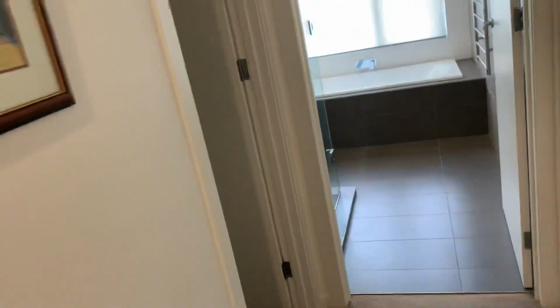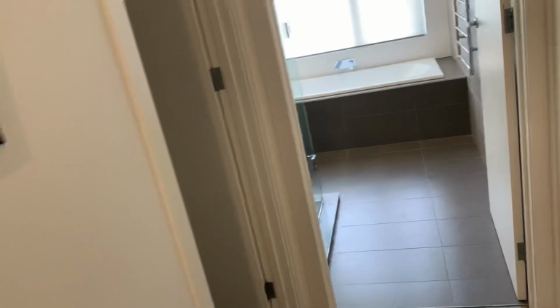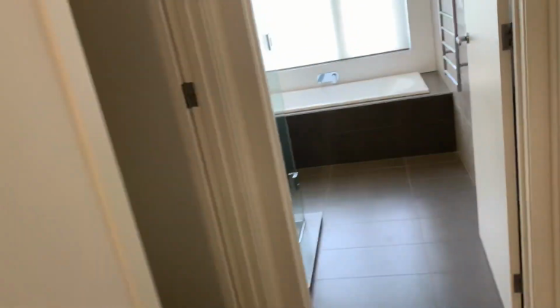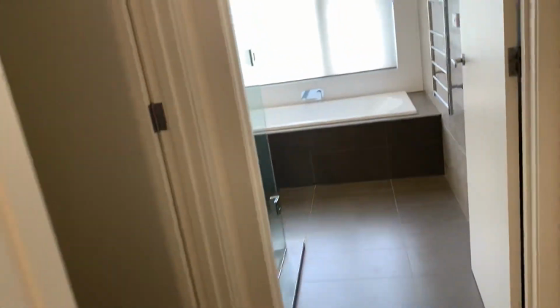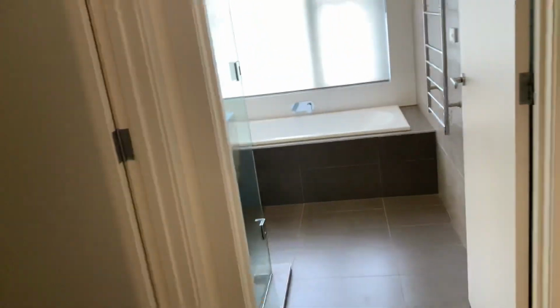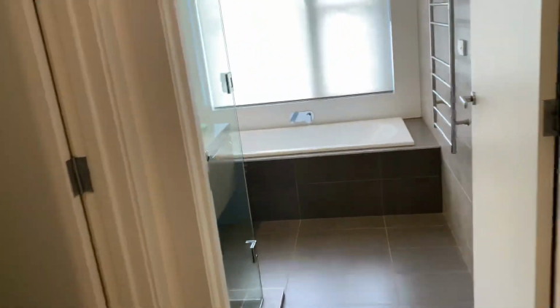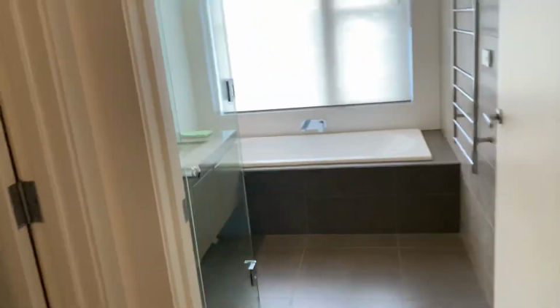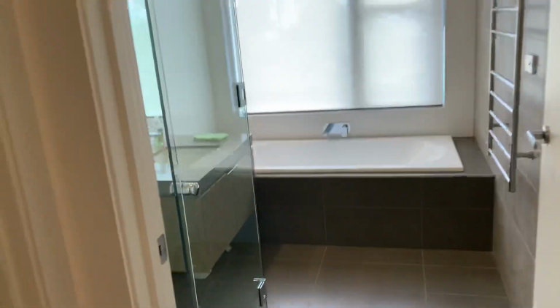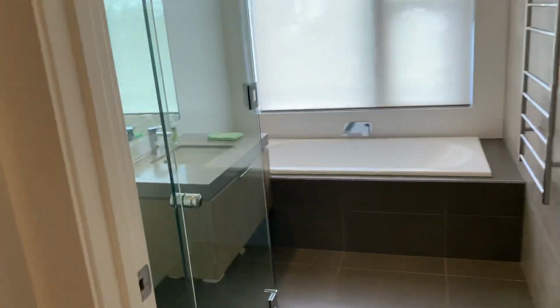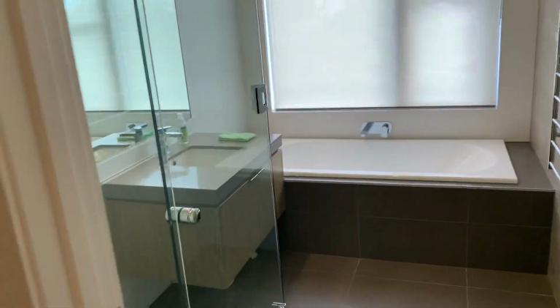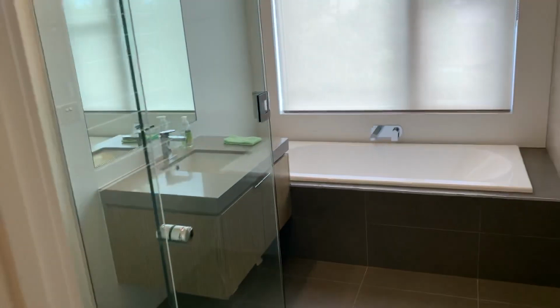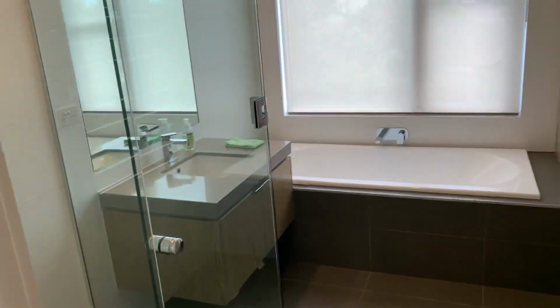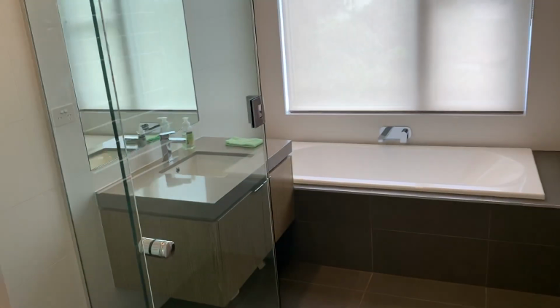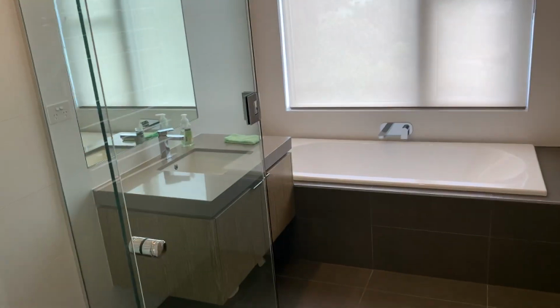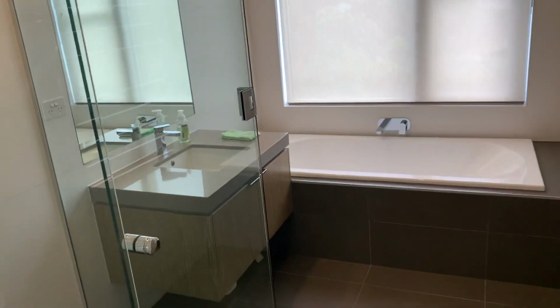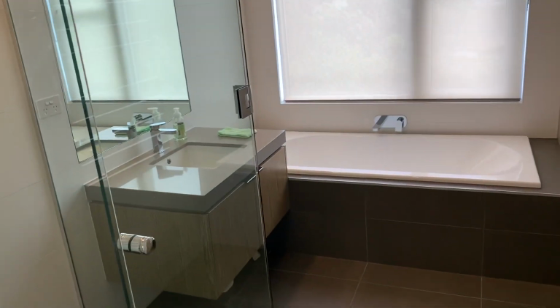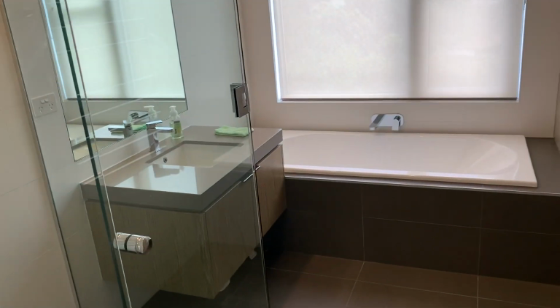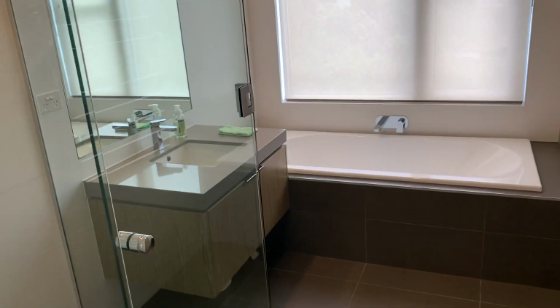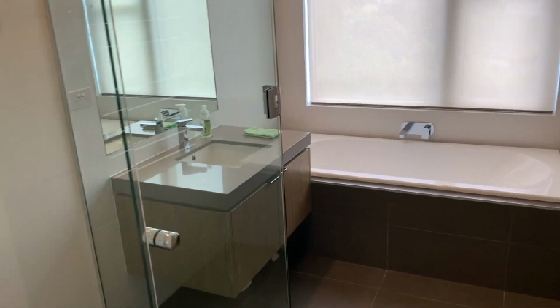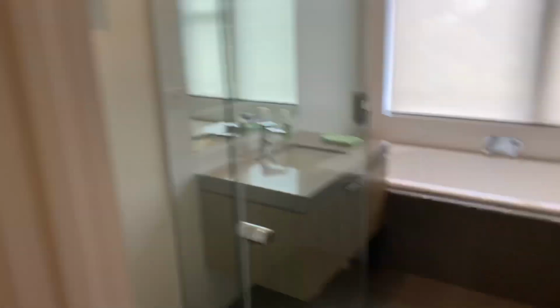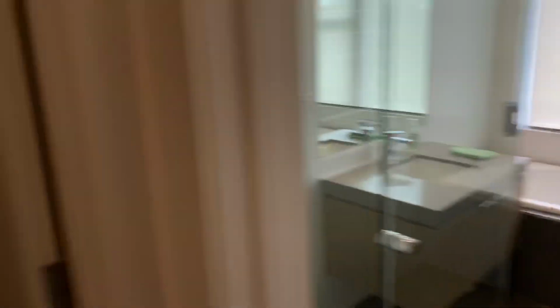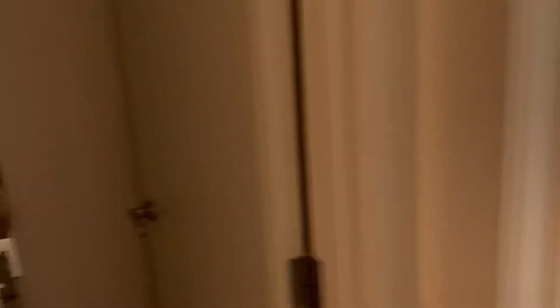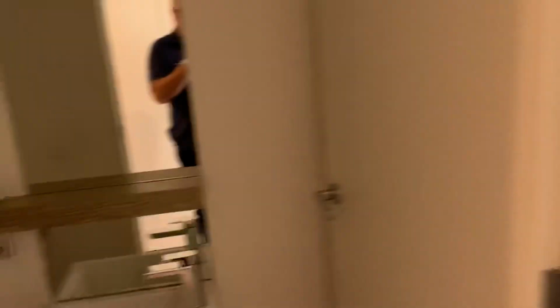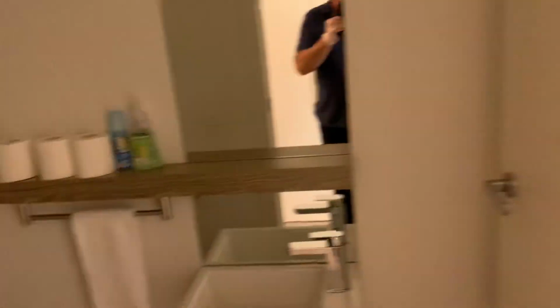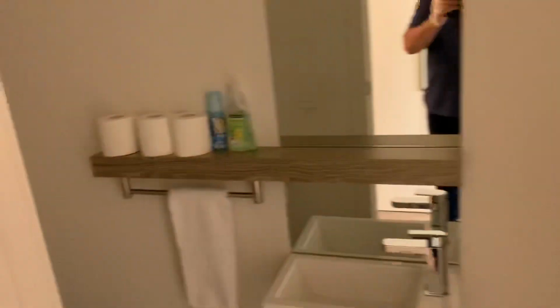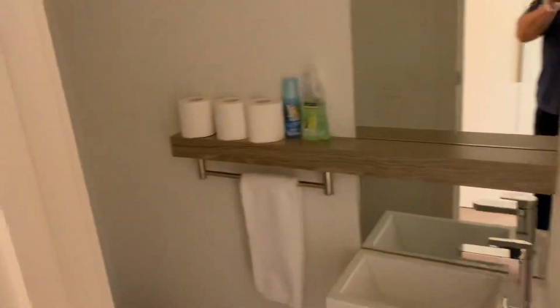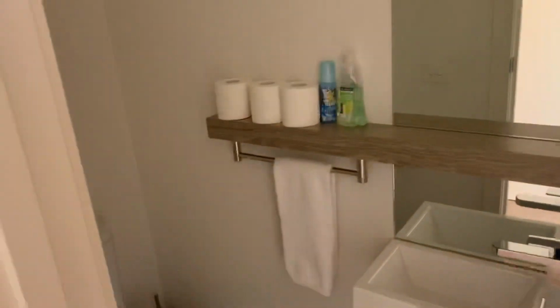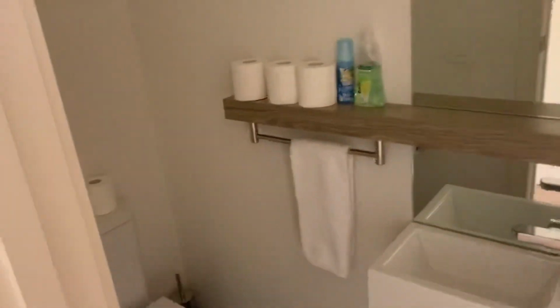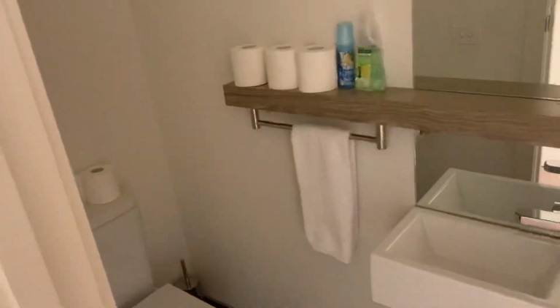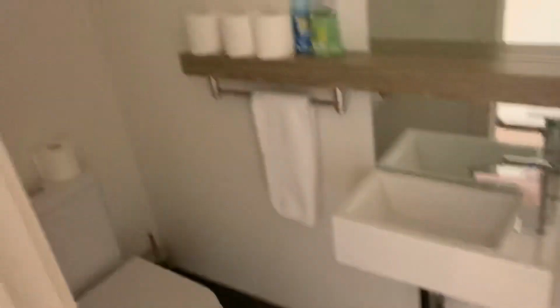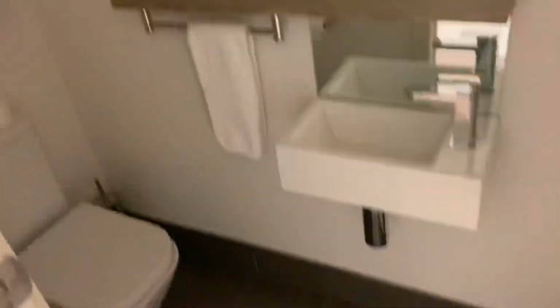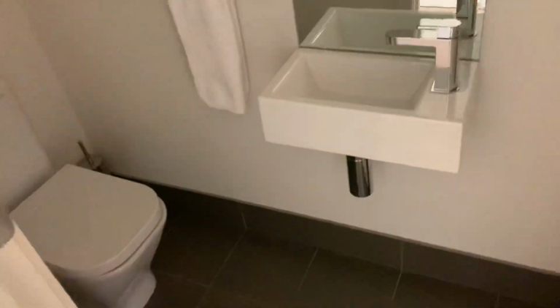Walking into the family bathroom — and this is a separate toilet as well.